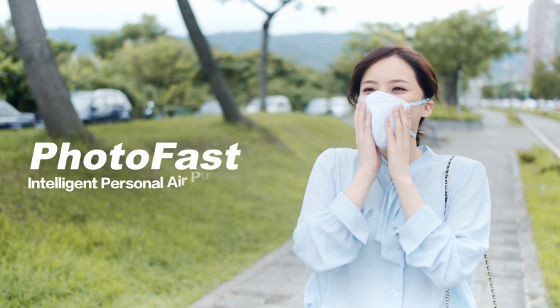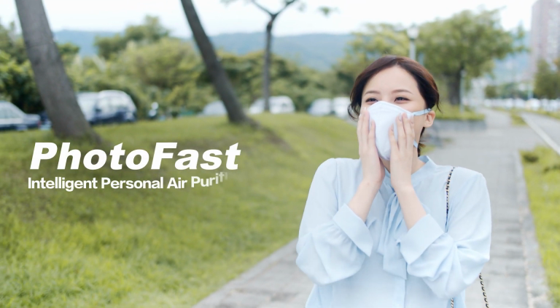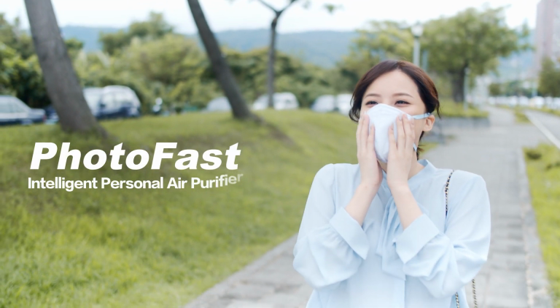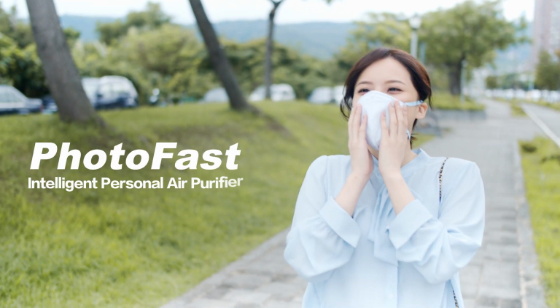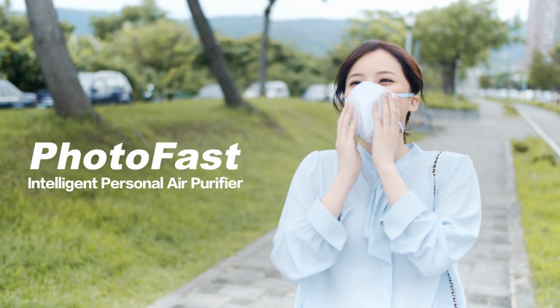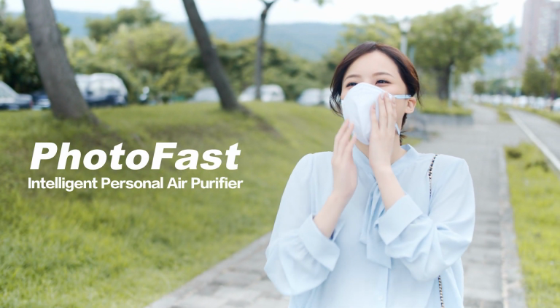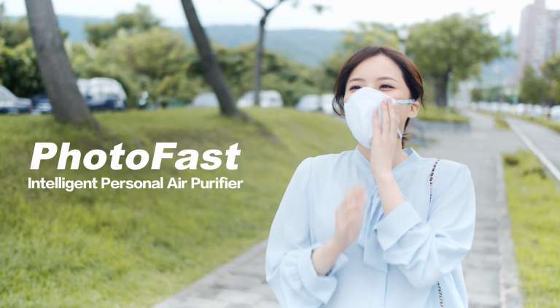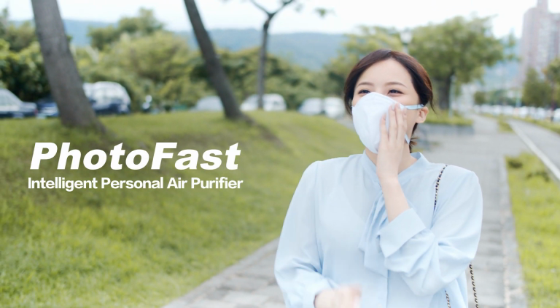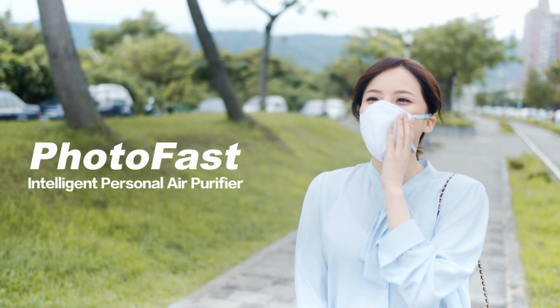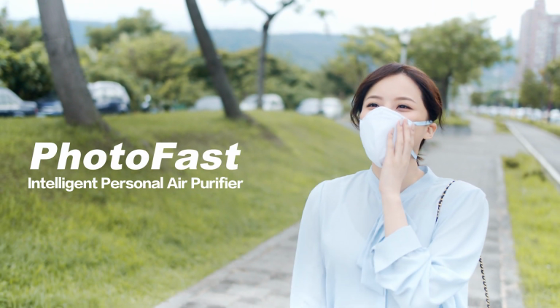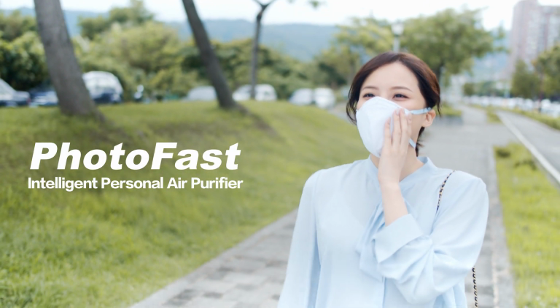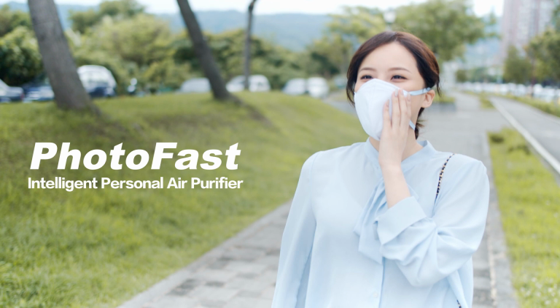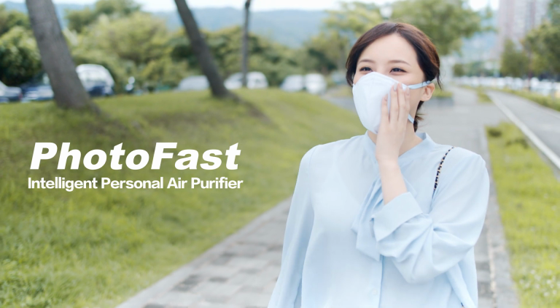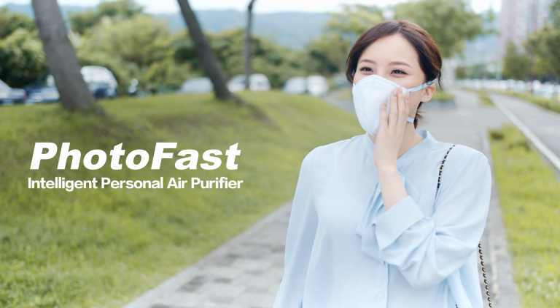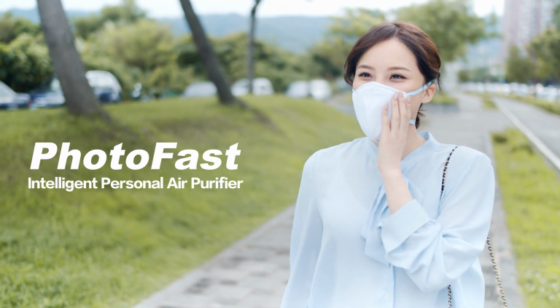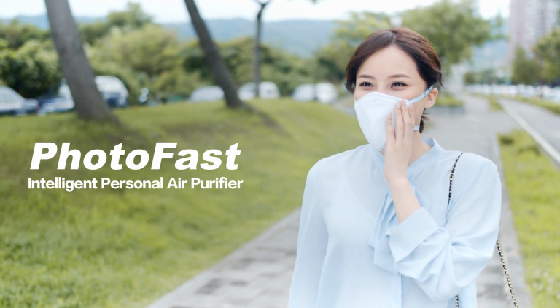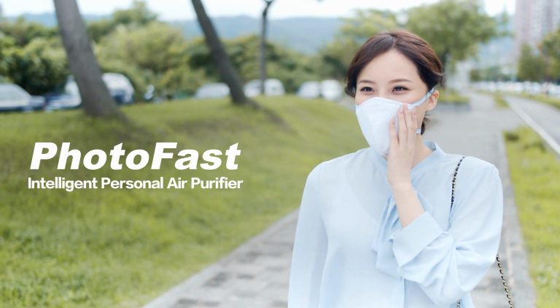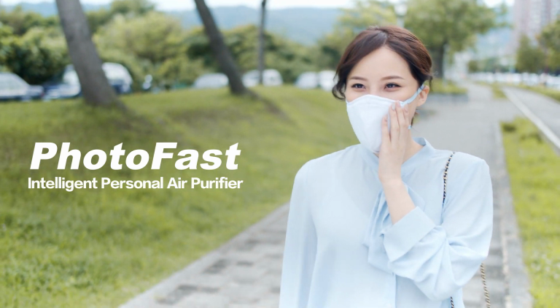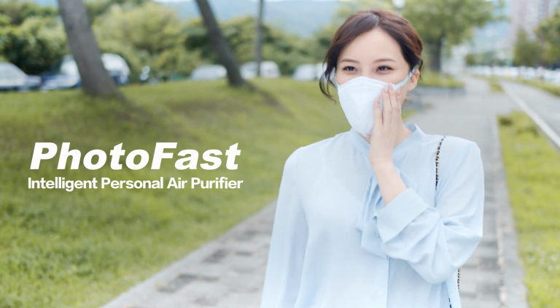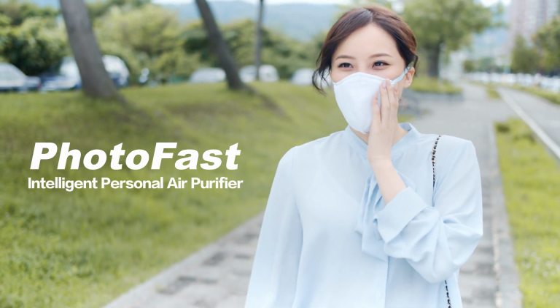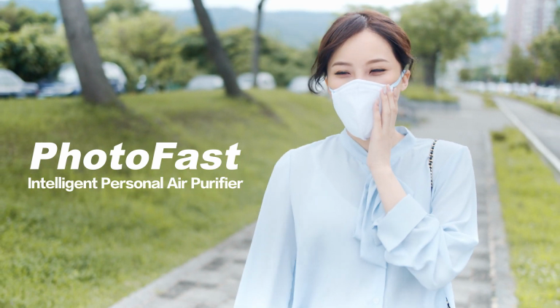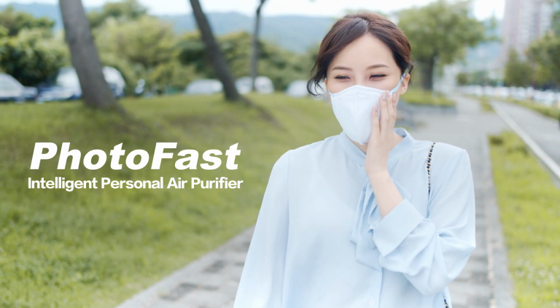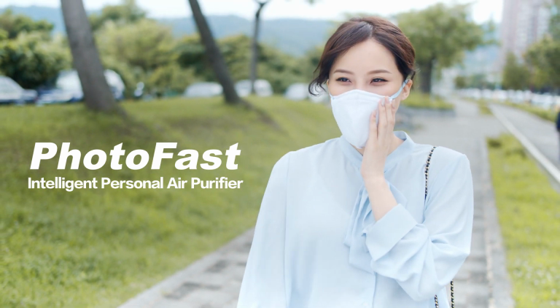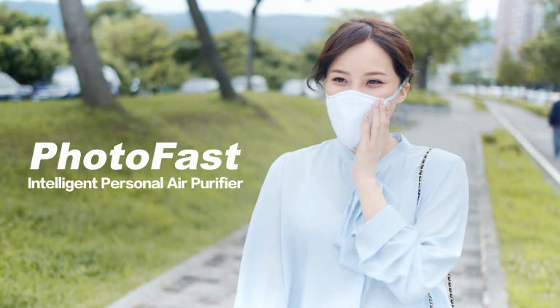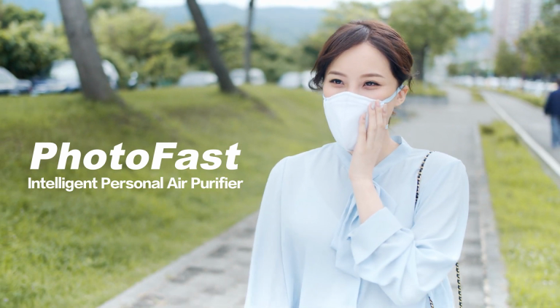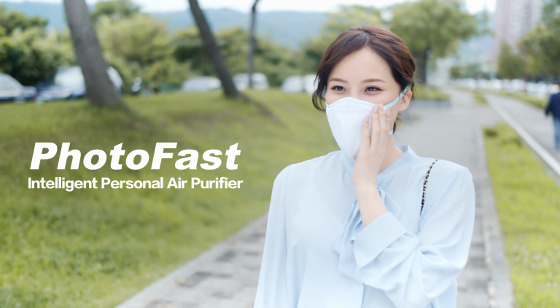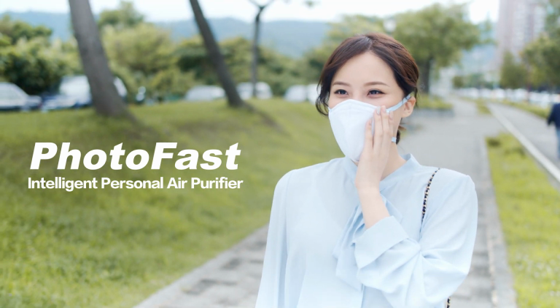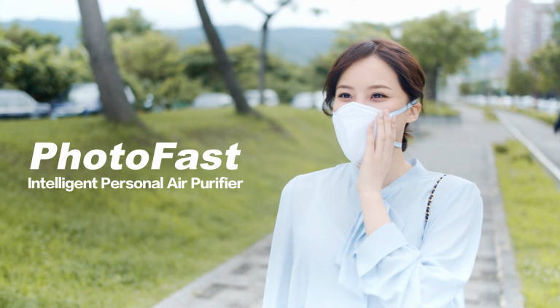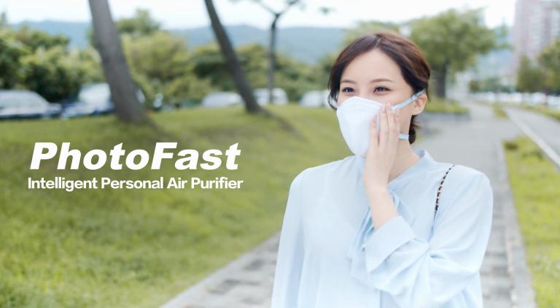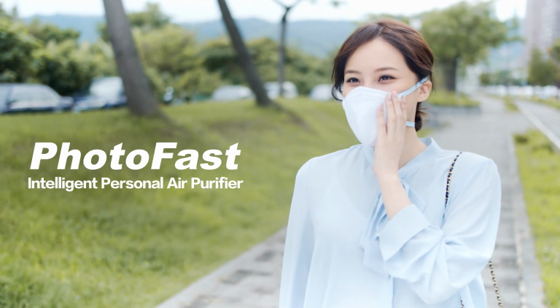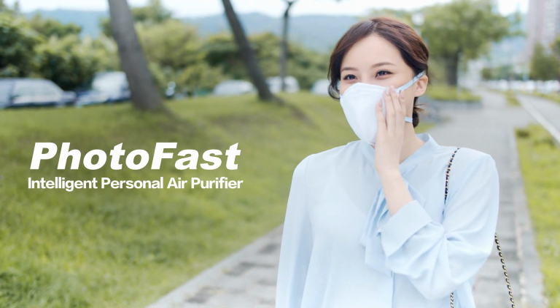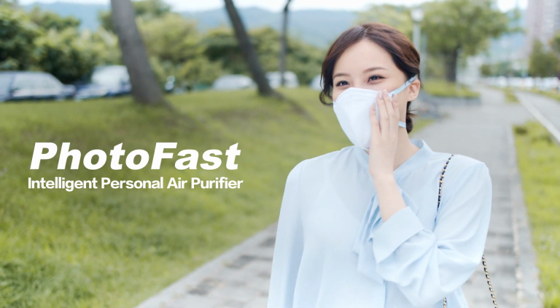Photofast Intelligent Personal Air Purifier. Protect your health with clean air.